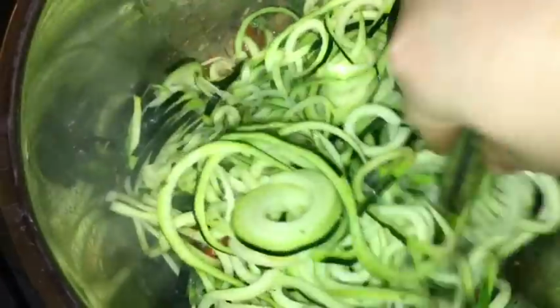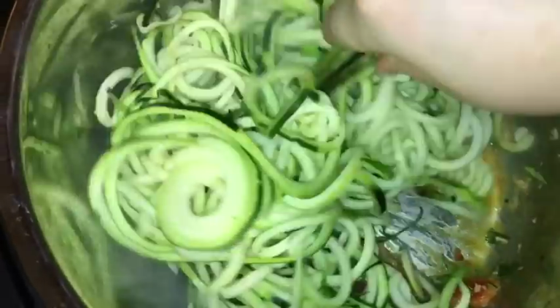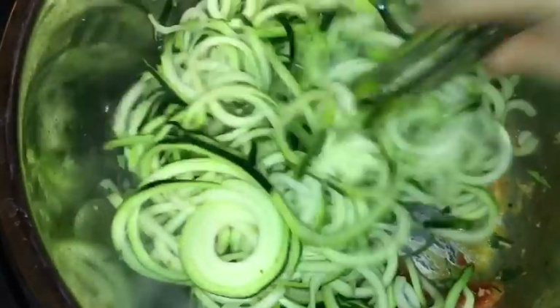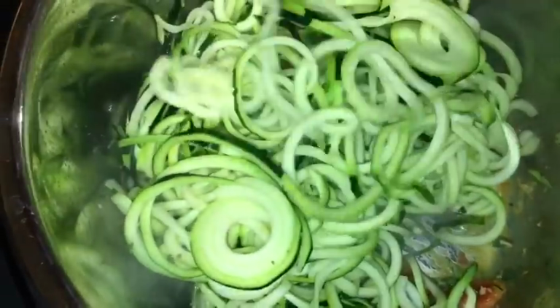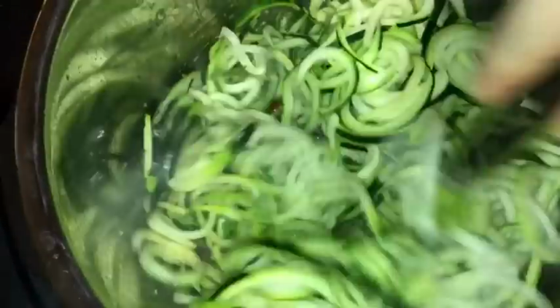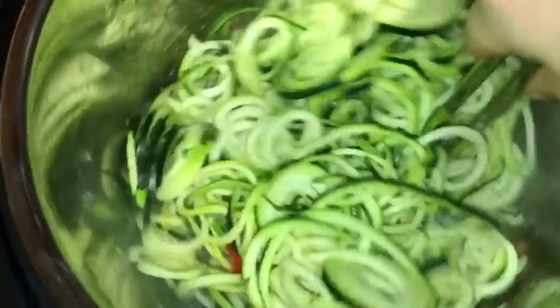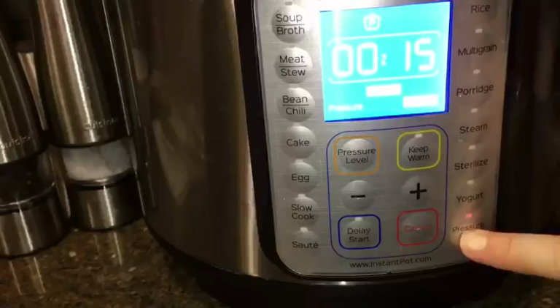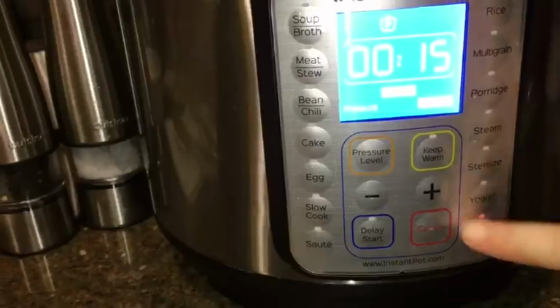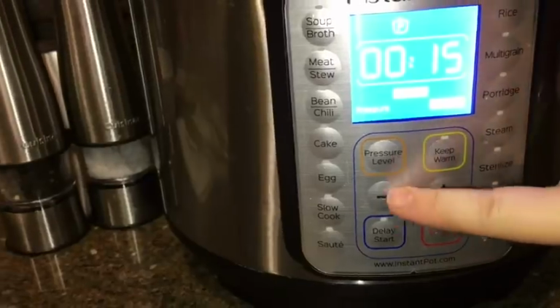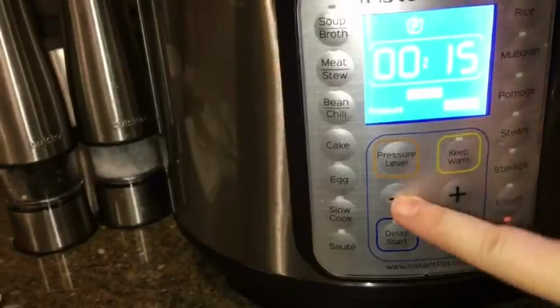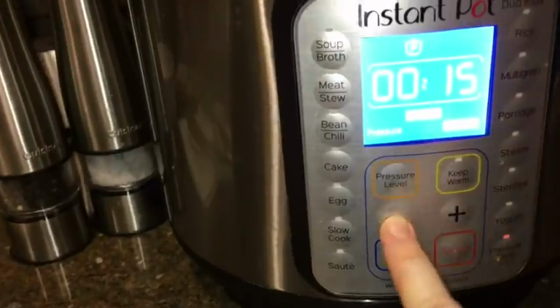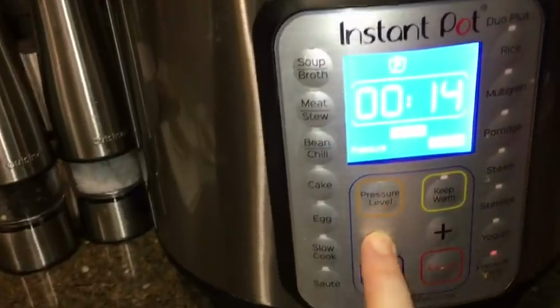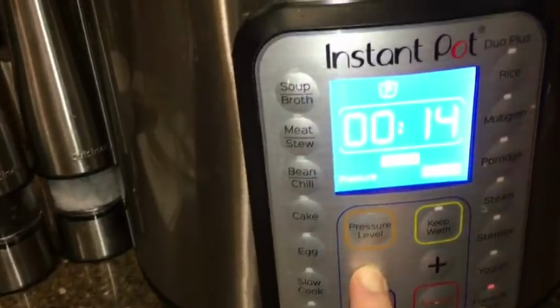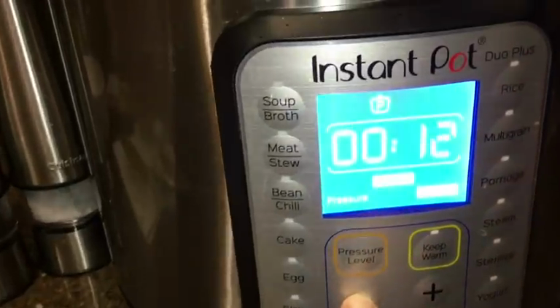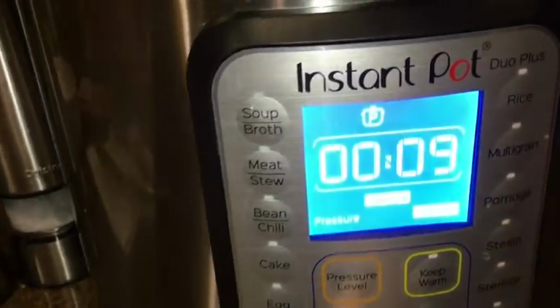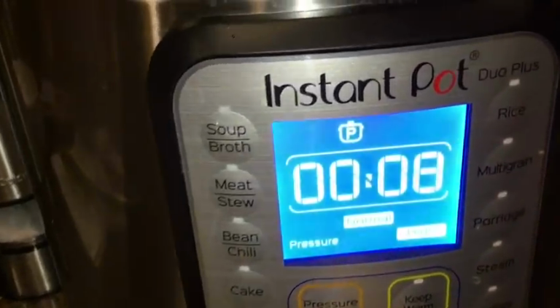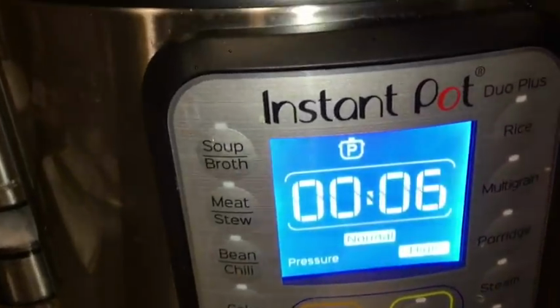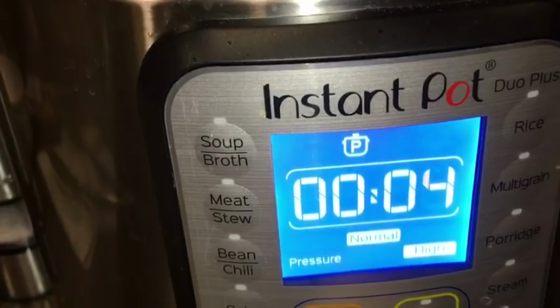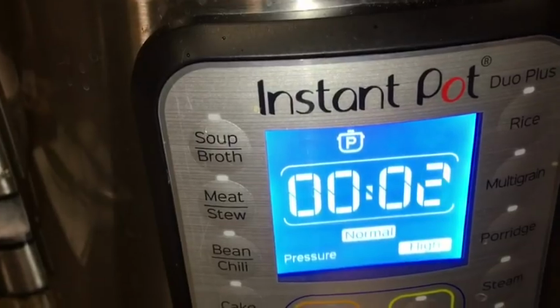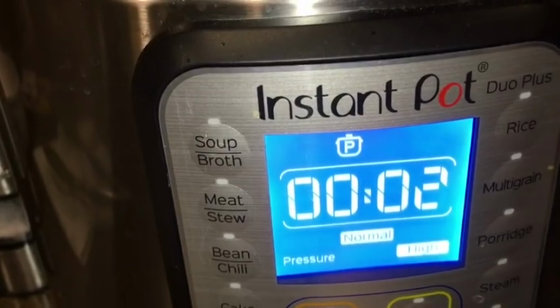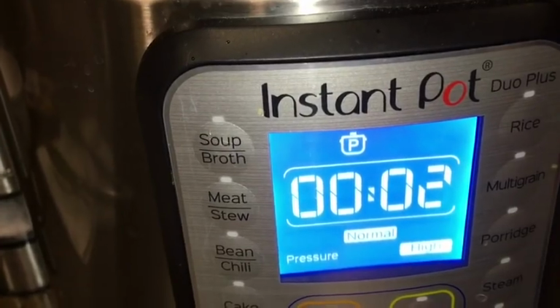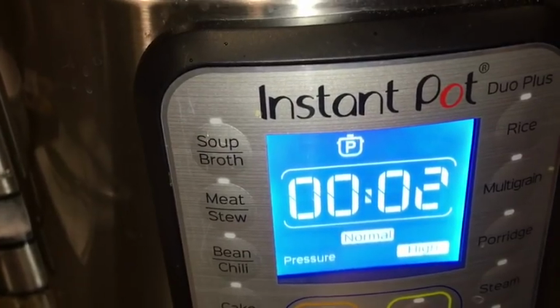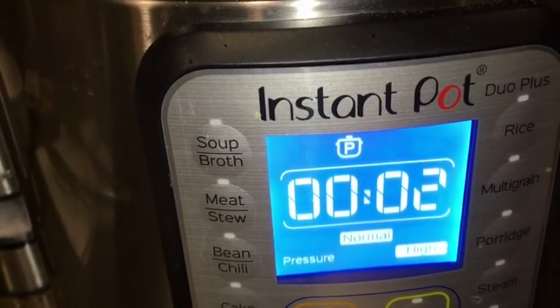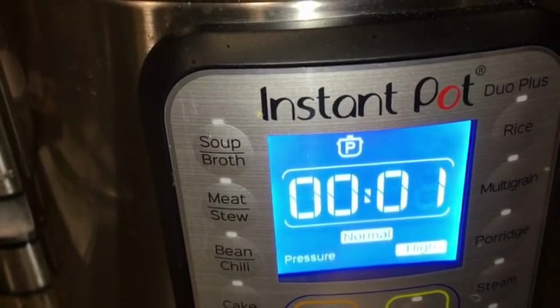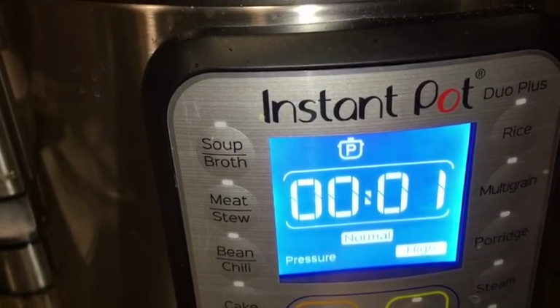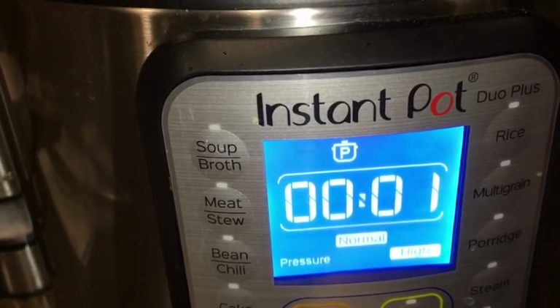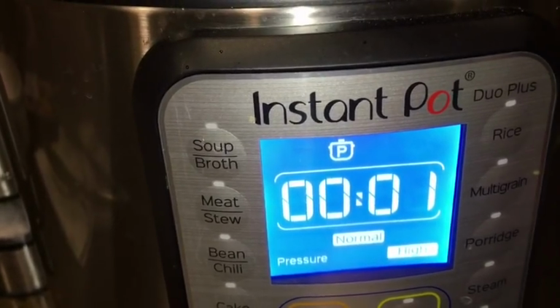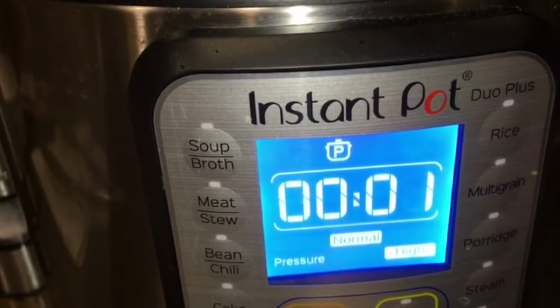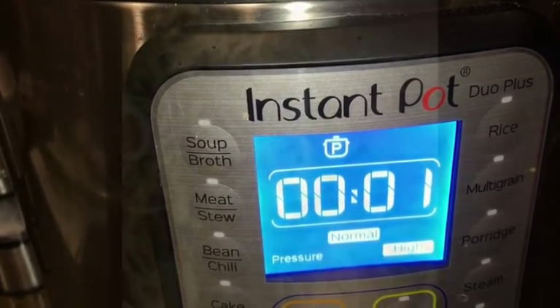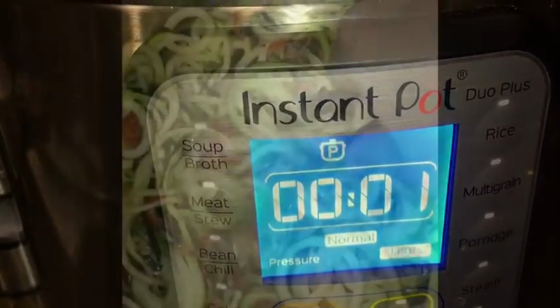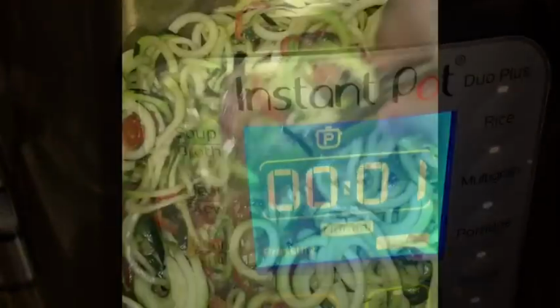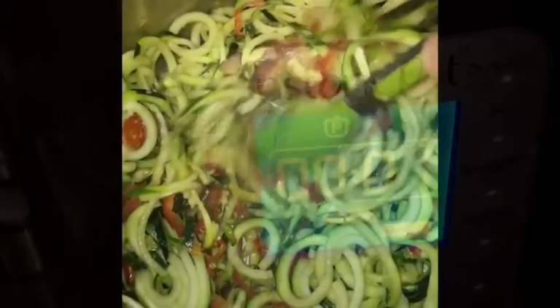It's very important that after the one-minute cooking time you do a quick release, otherwise you'll end up with soup.